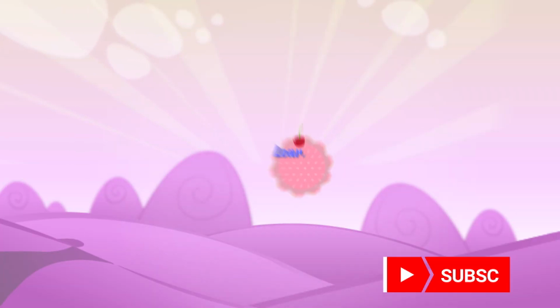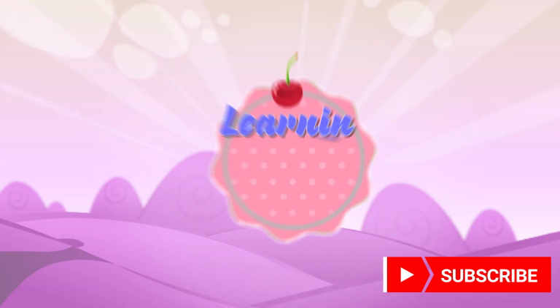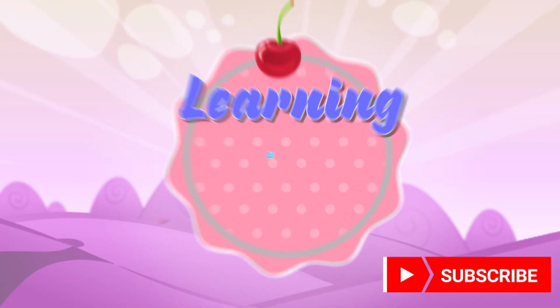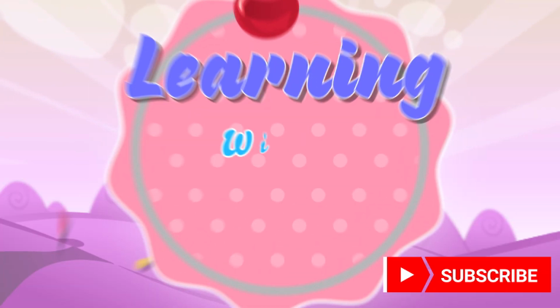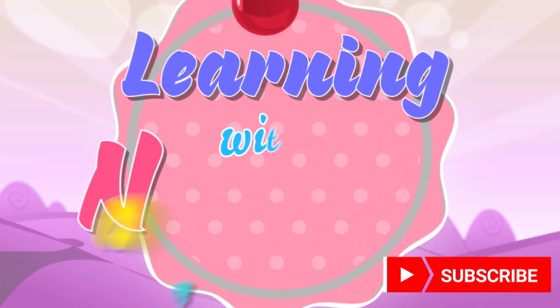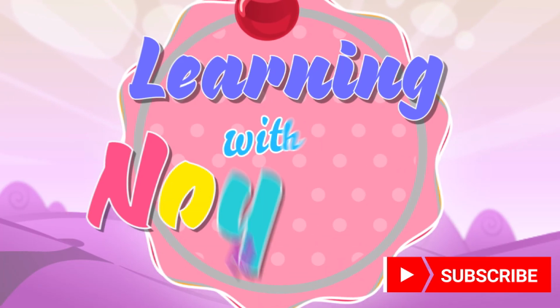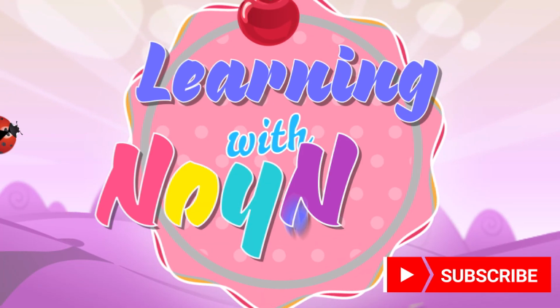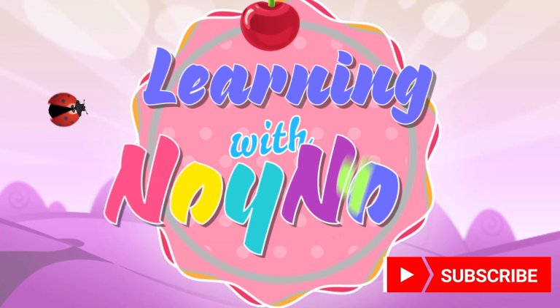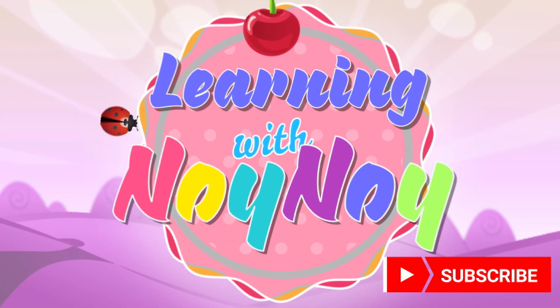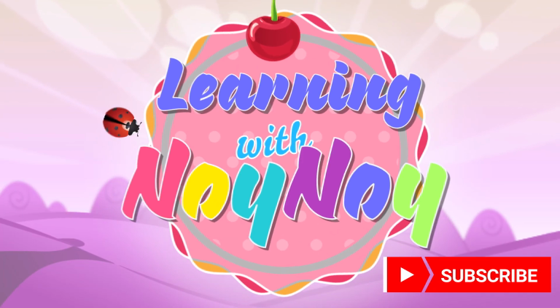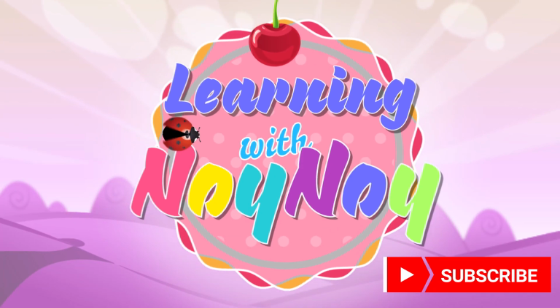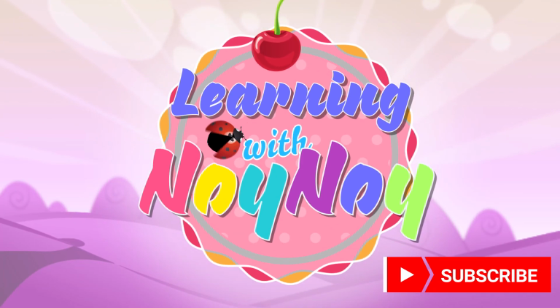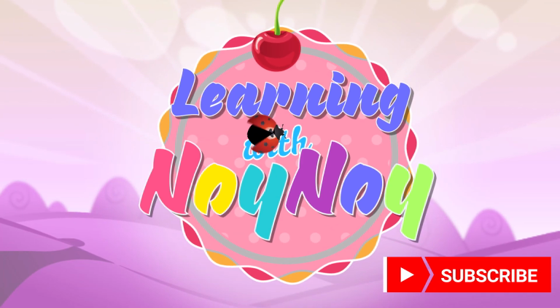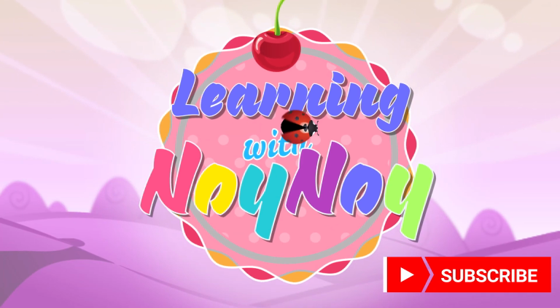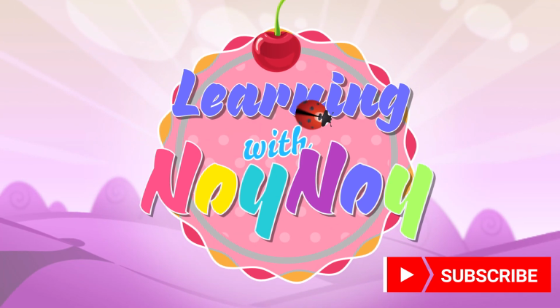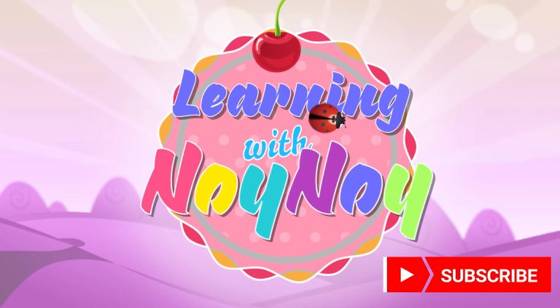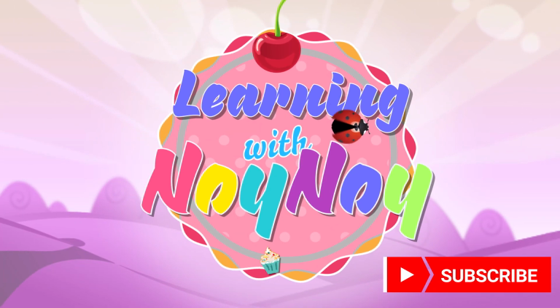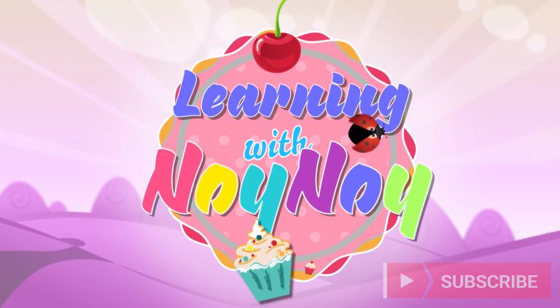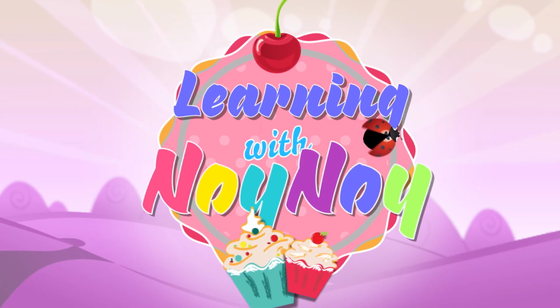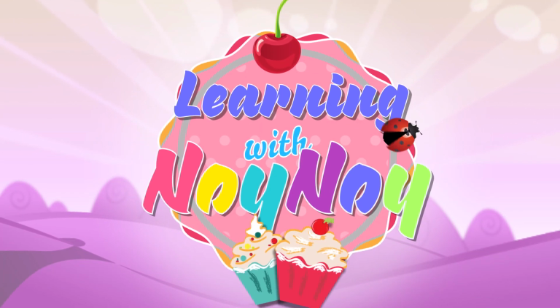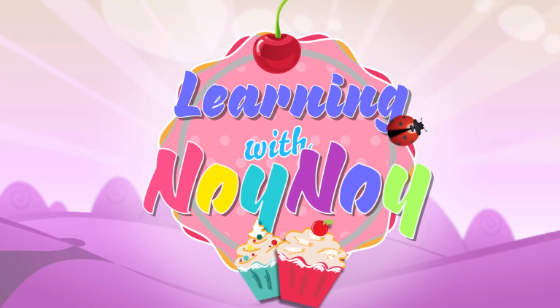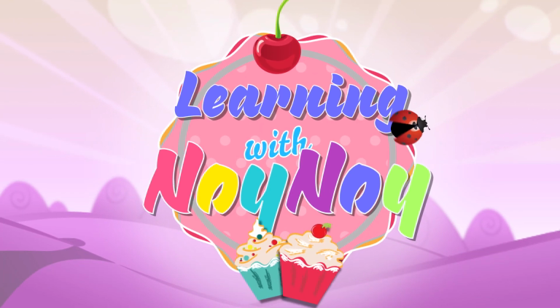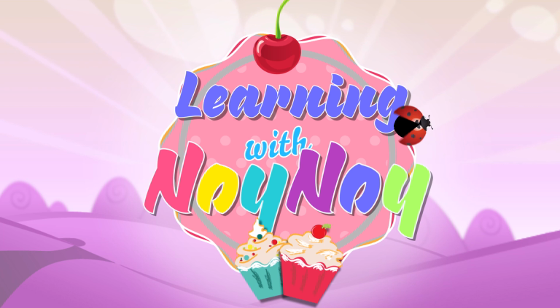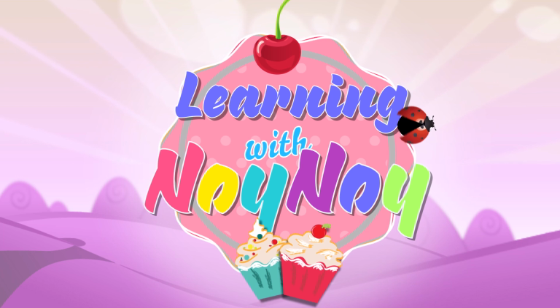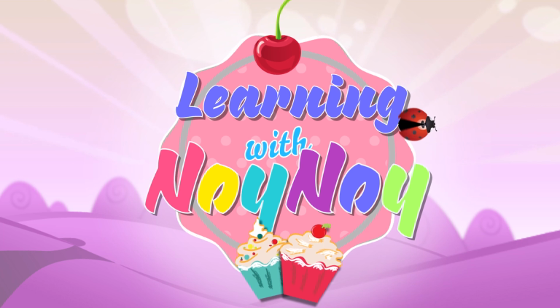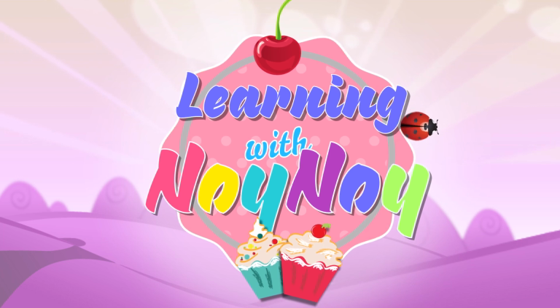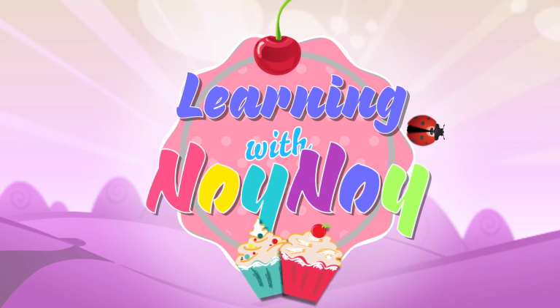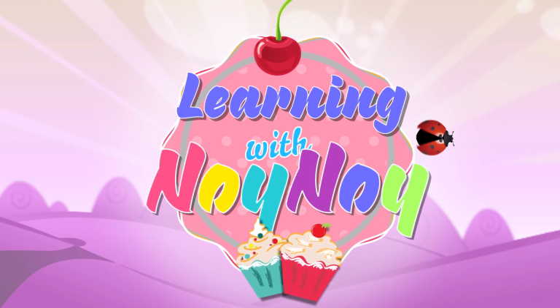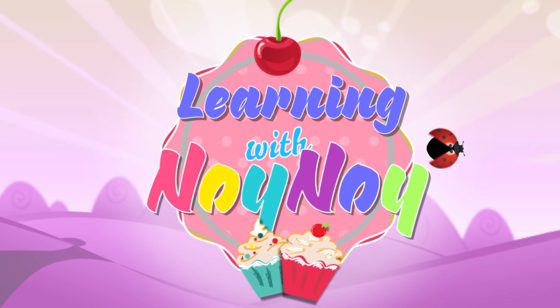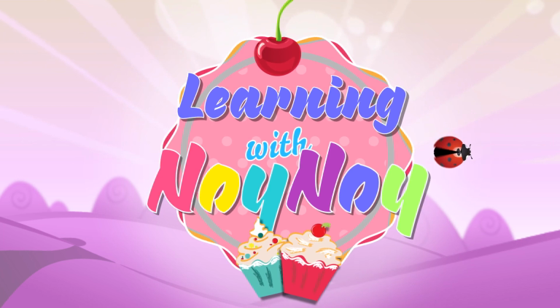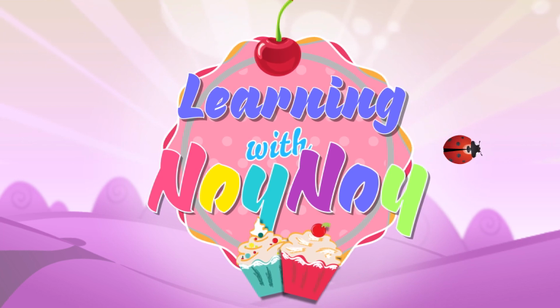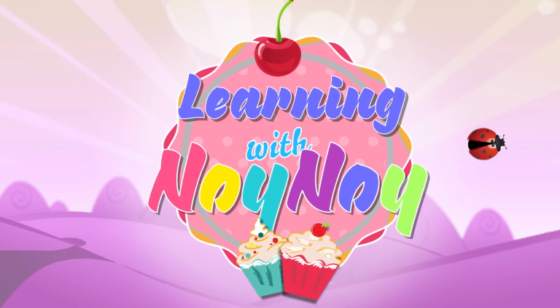Learning with Noi Noi. For more fun, educational videos, please subscribe.